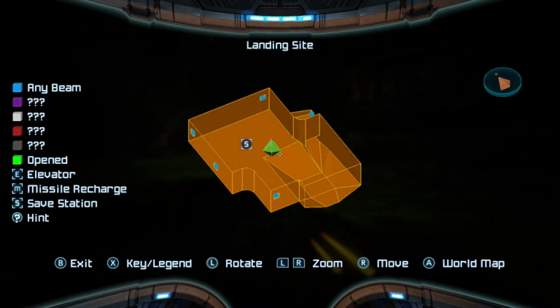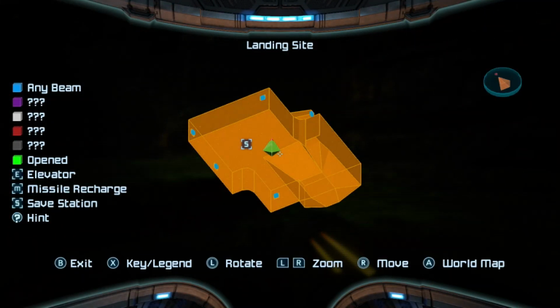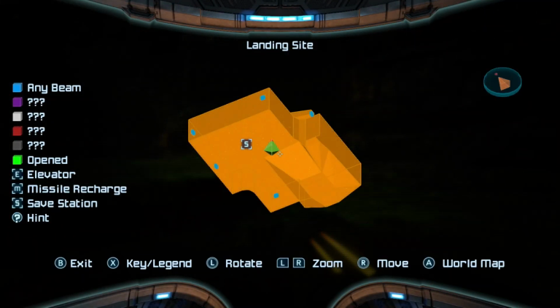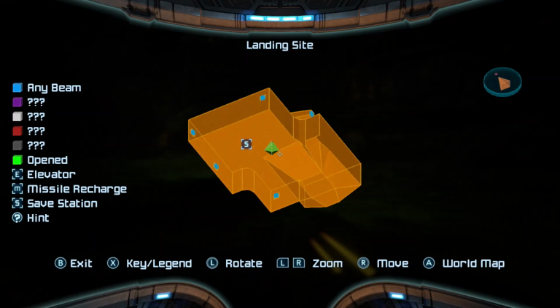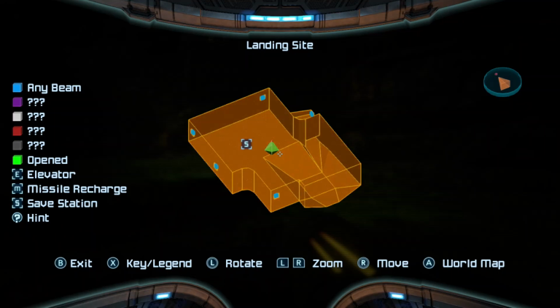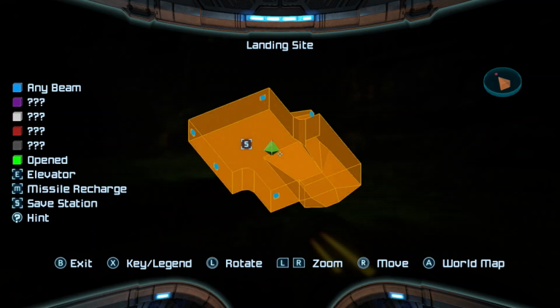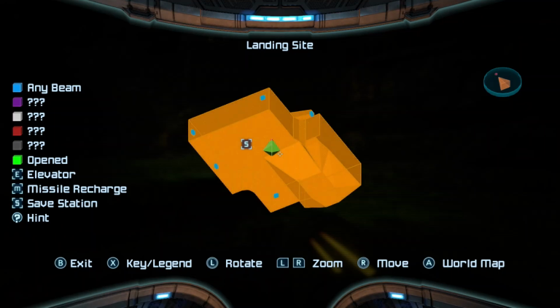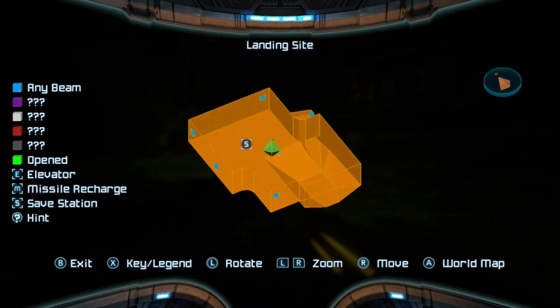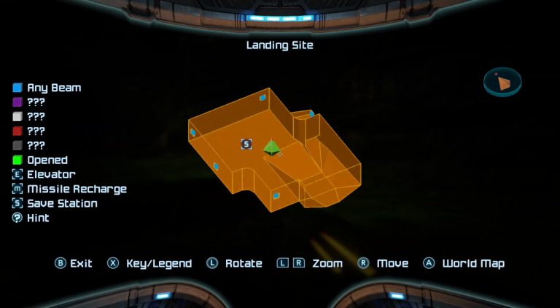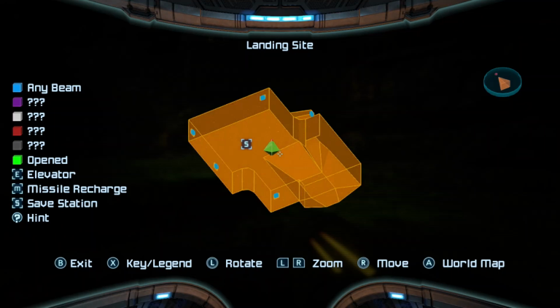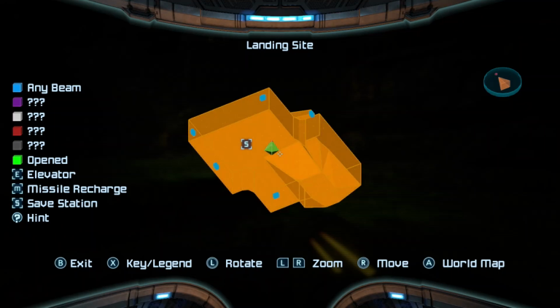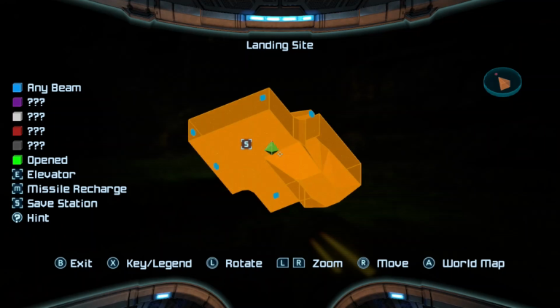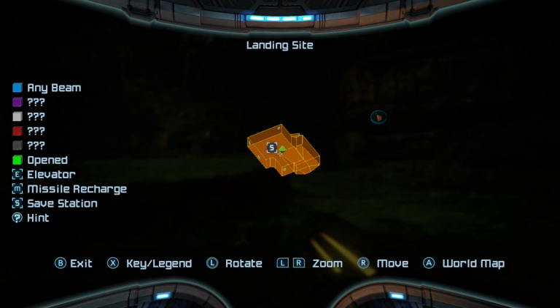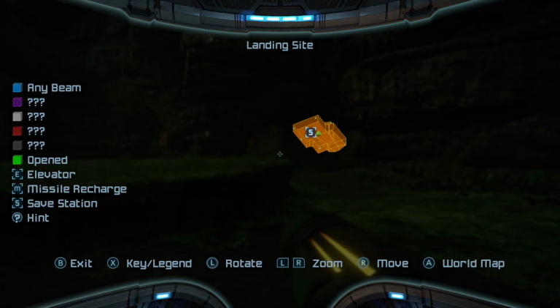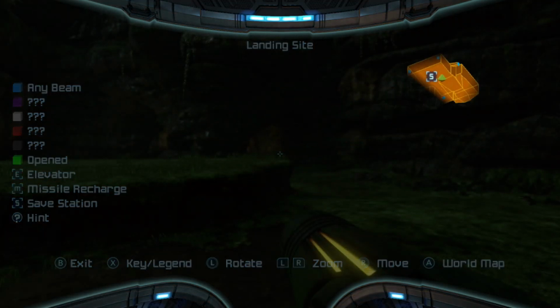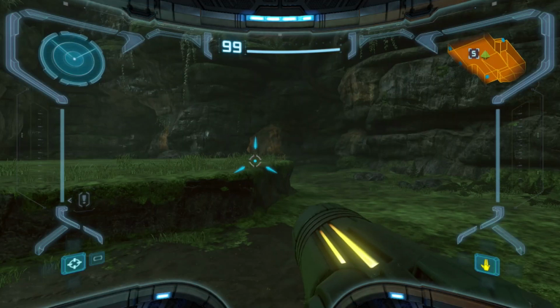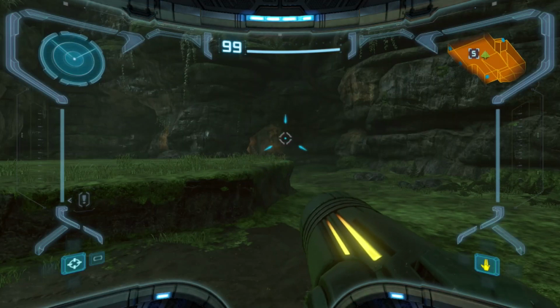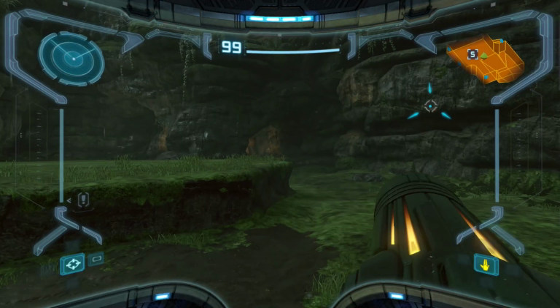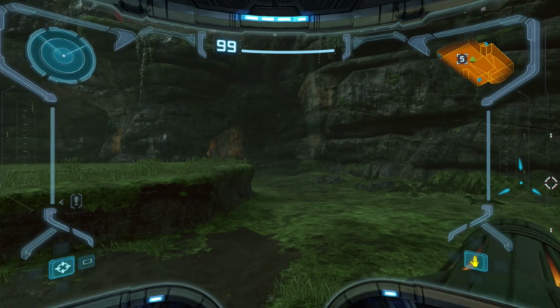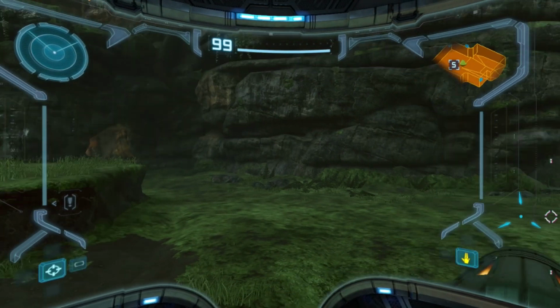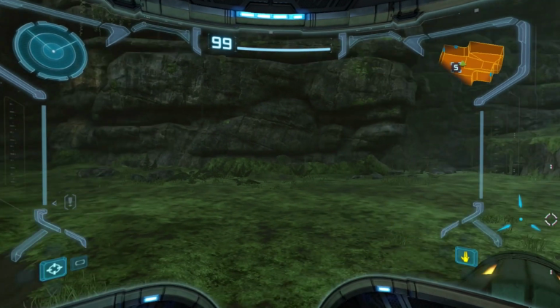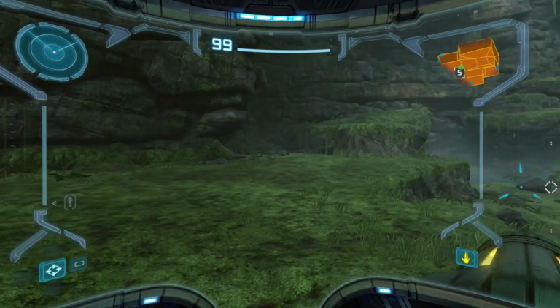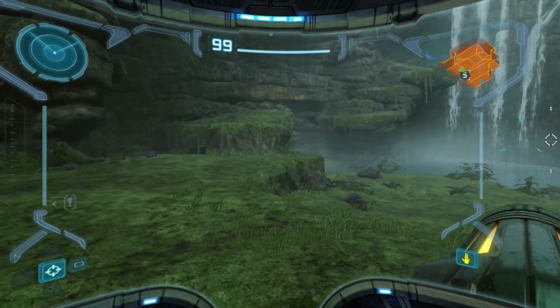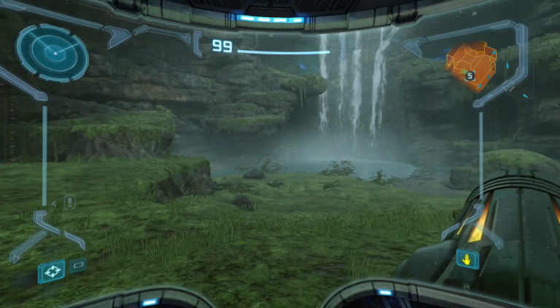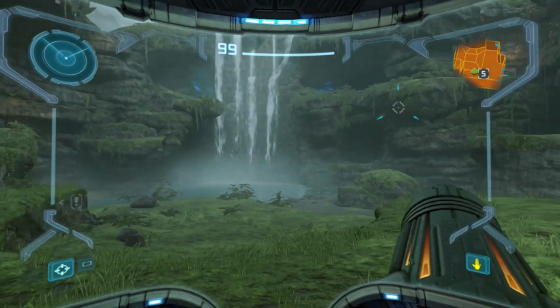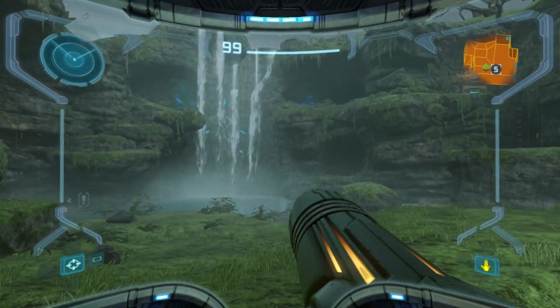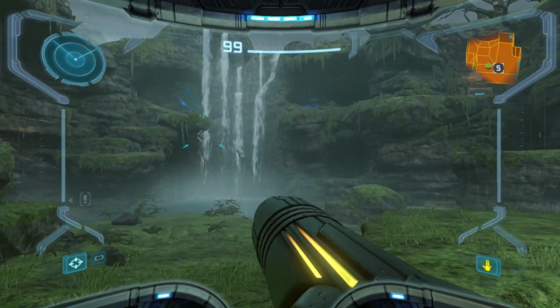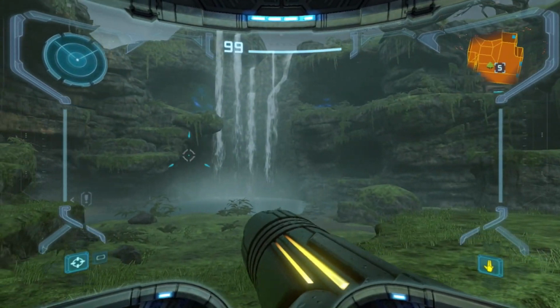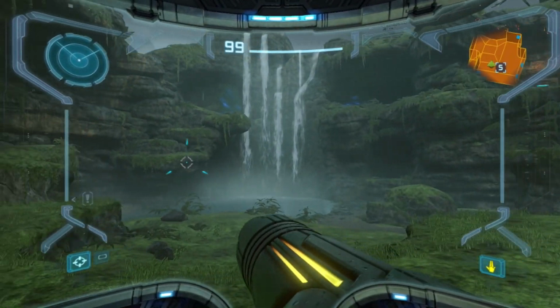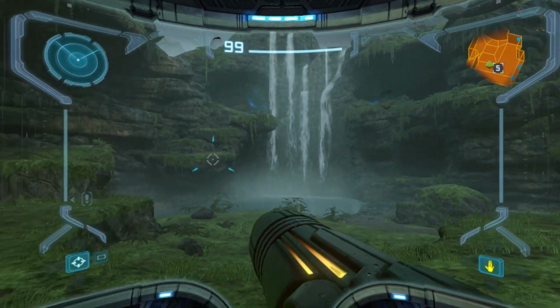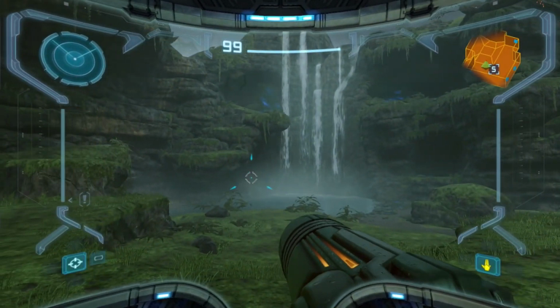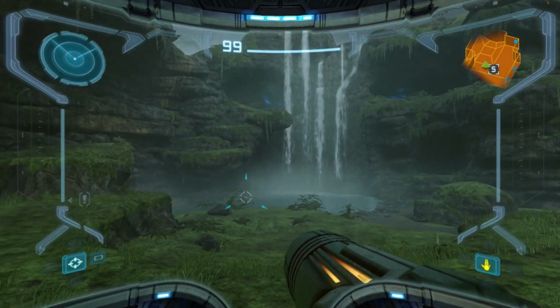Okay, now time to get the space jump boots early like a man. That's incredibly hard to do — that's the joke.